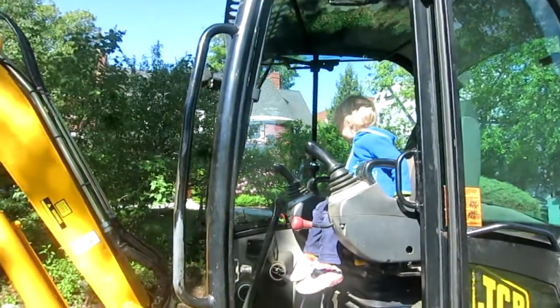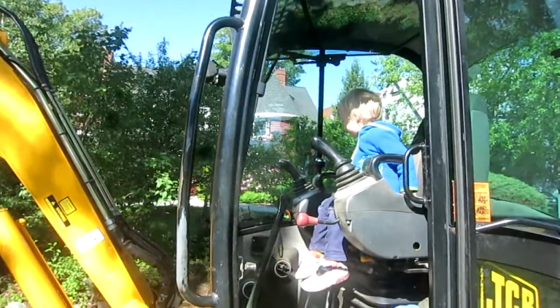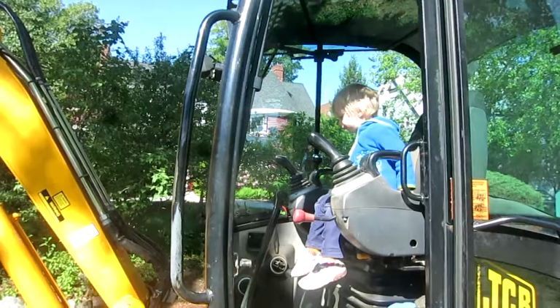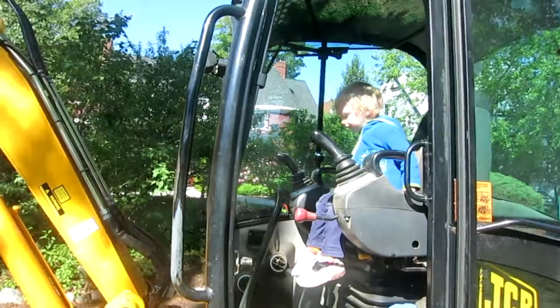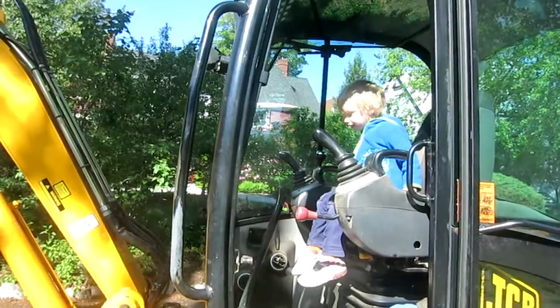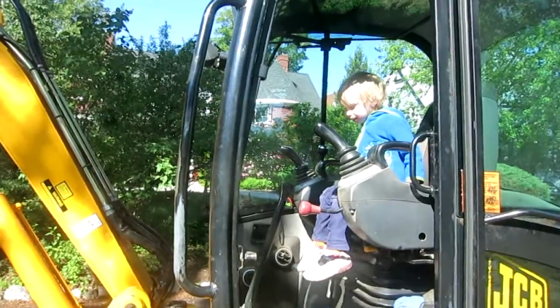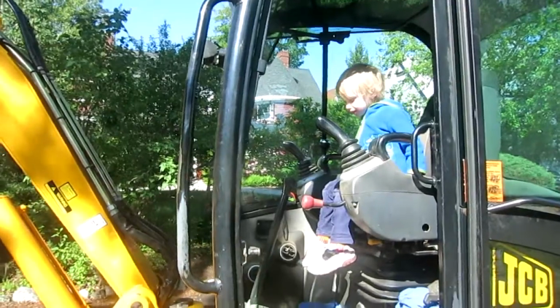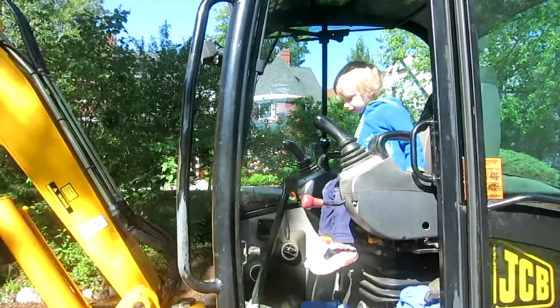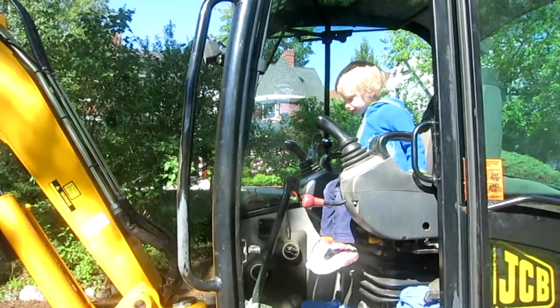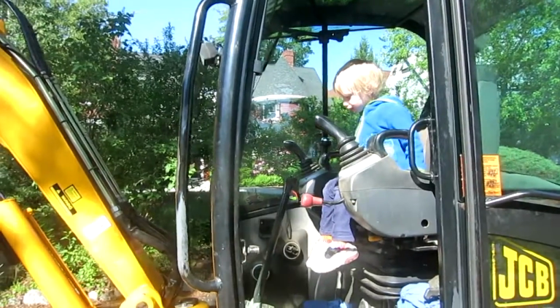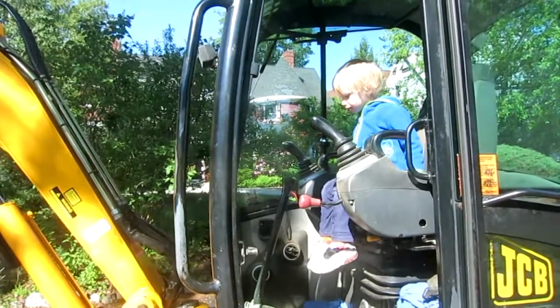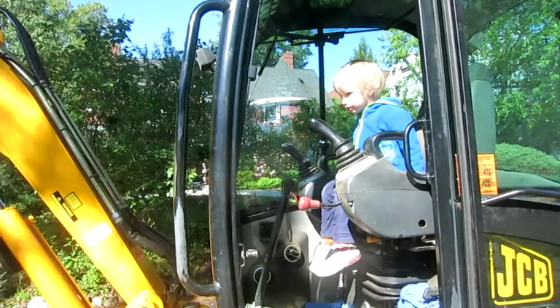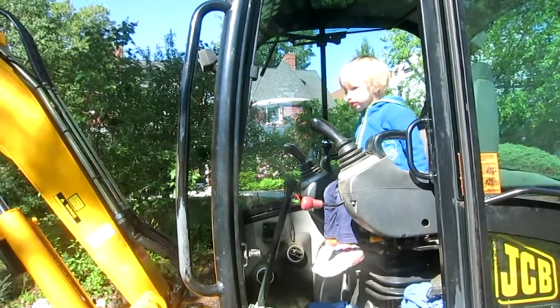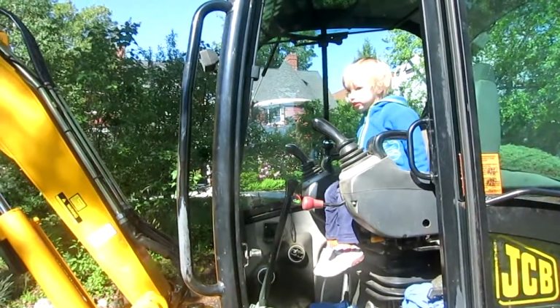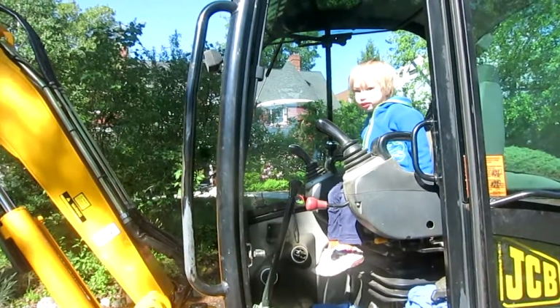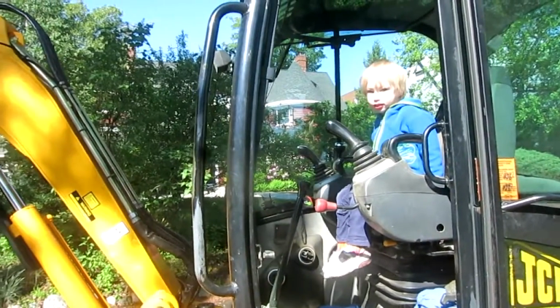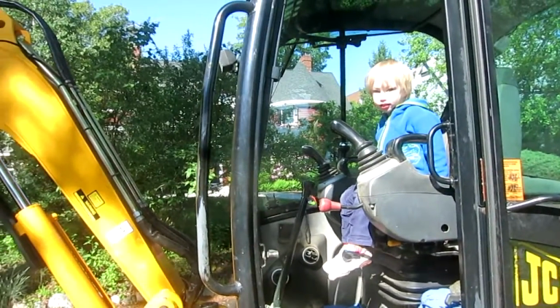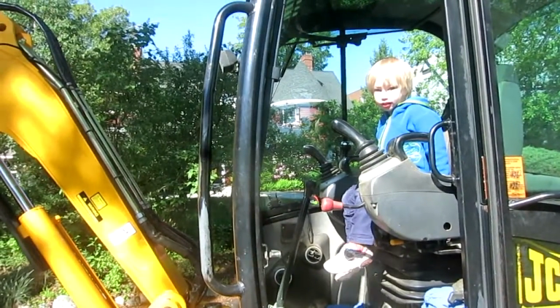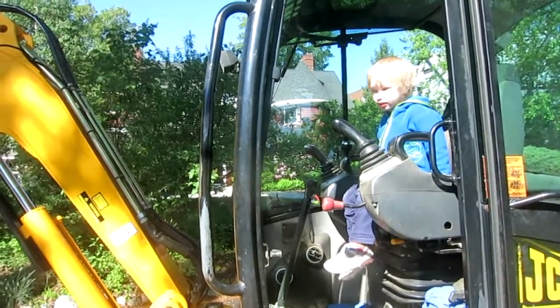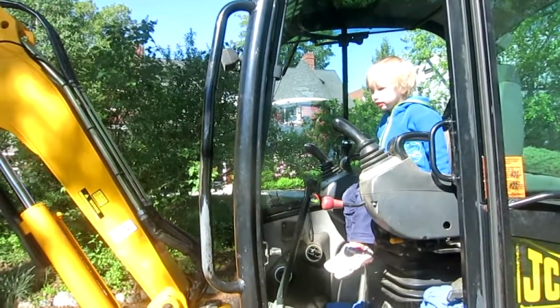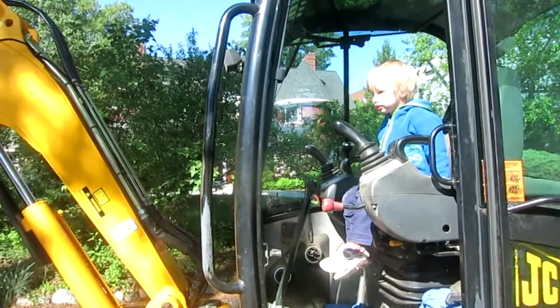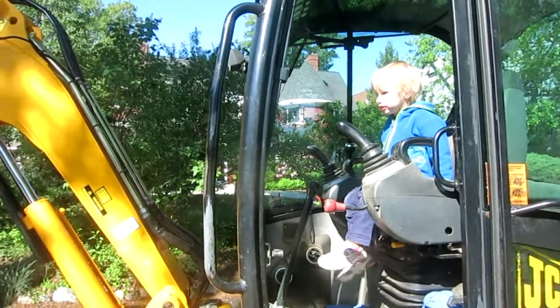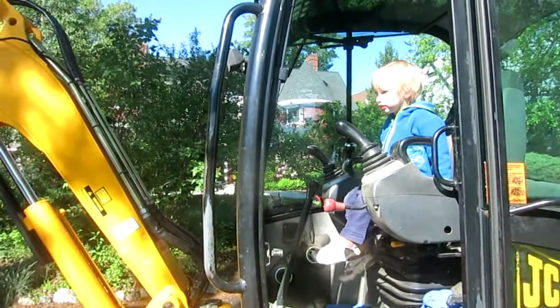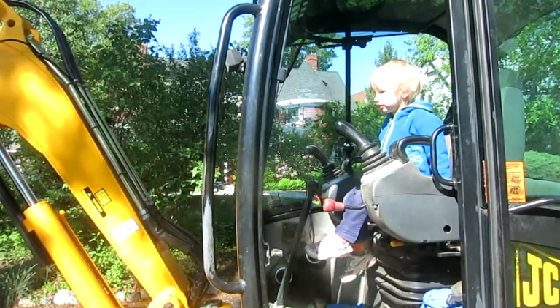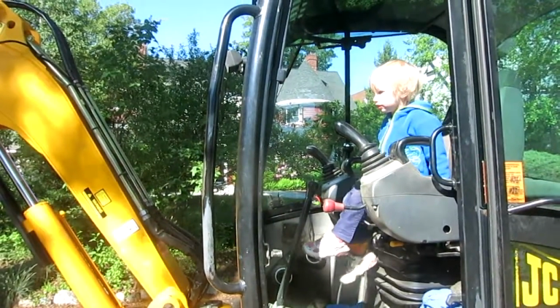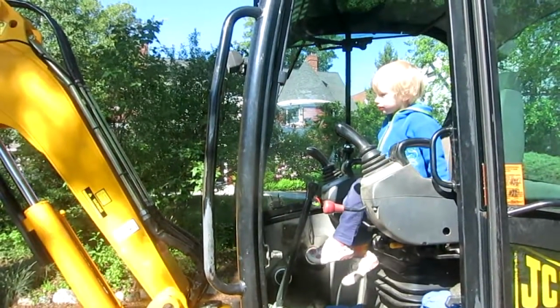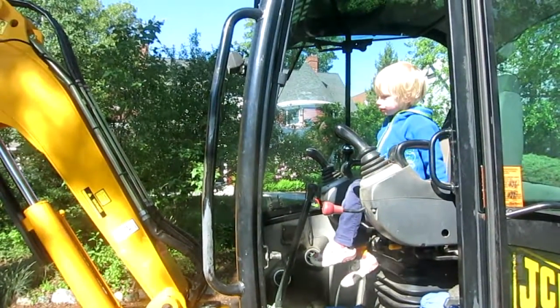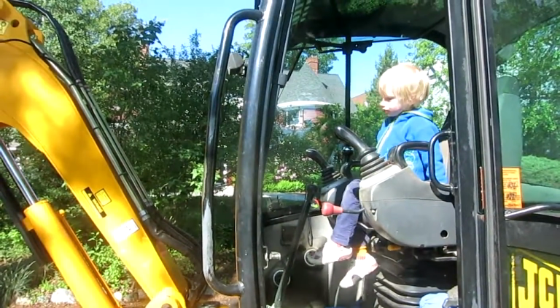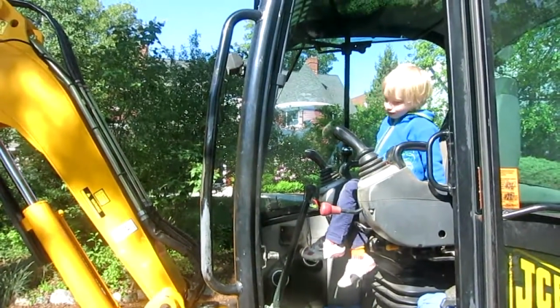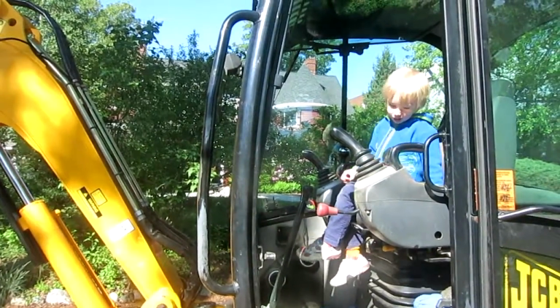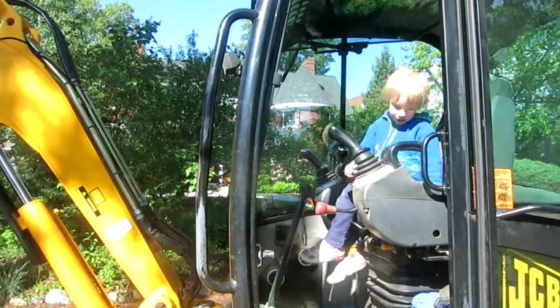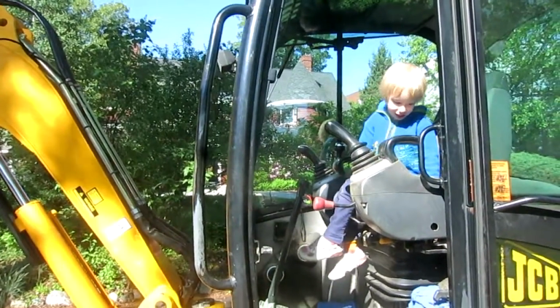It's a pretty small excavator as excavators go, but it looks pretty big when you sit inside it, huh? Yeah.